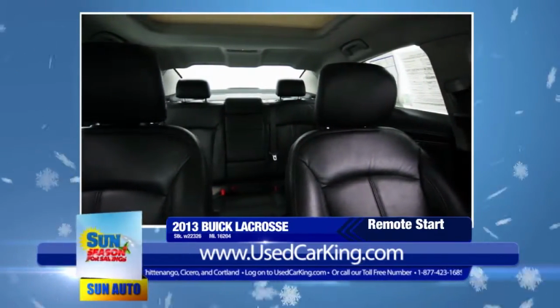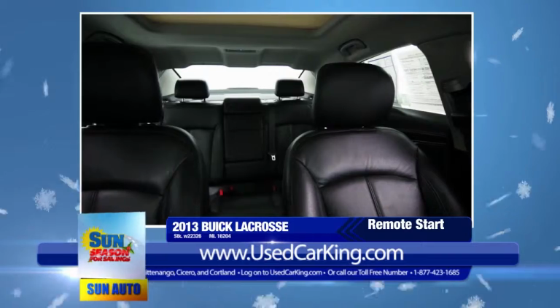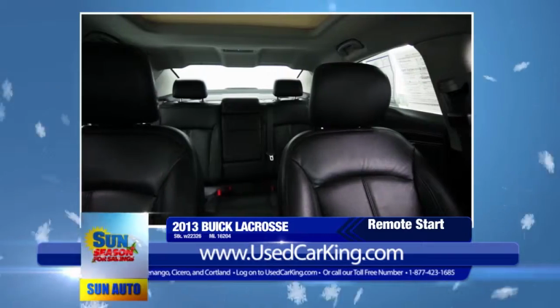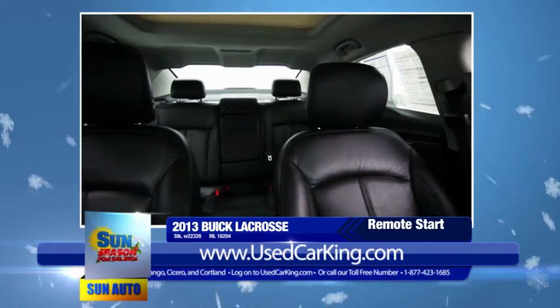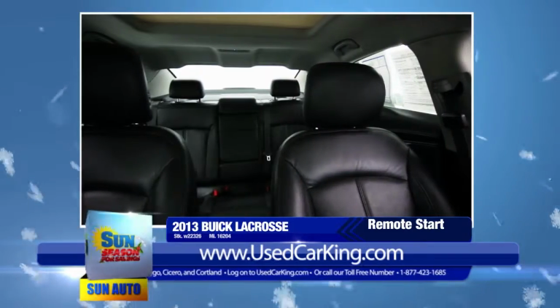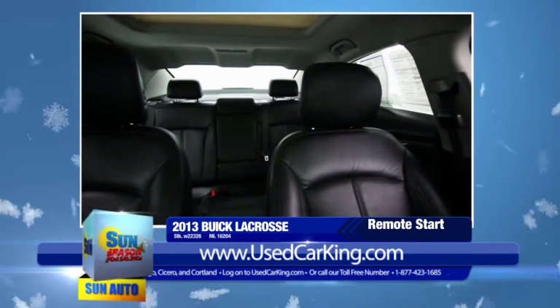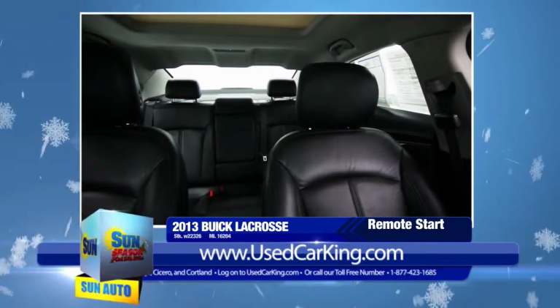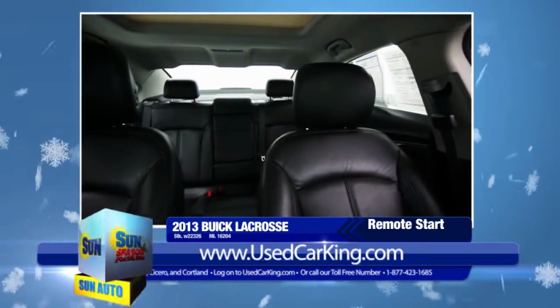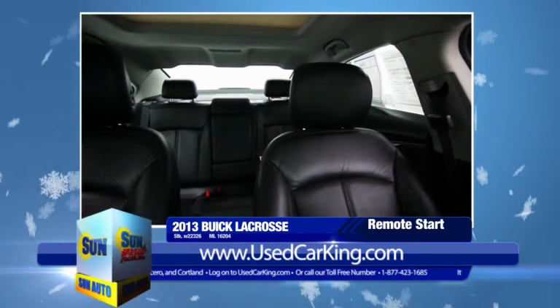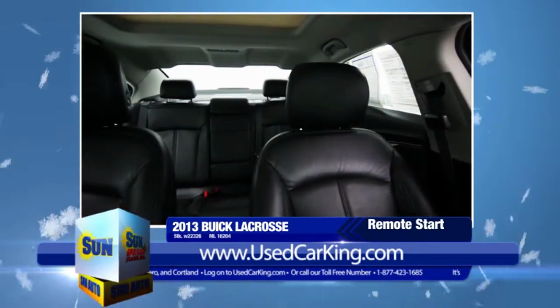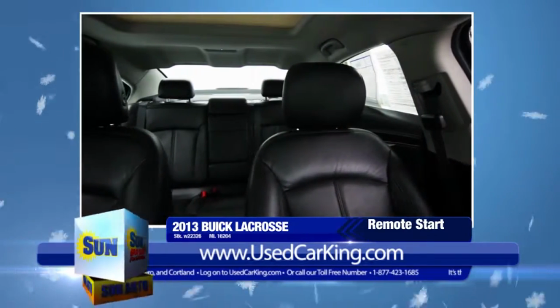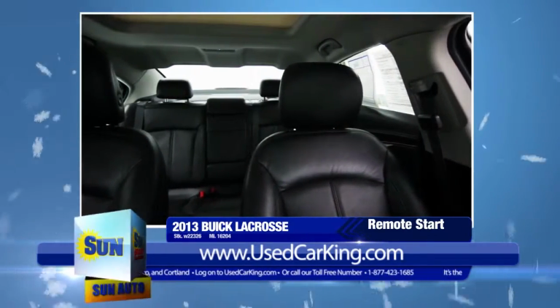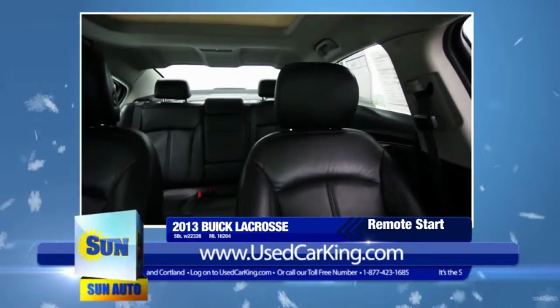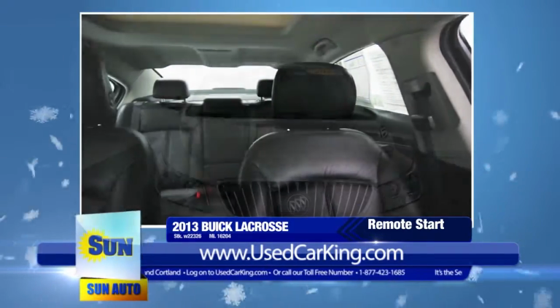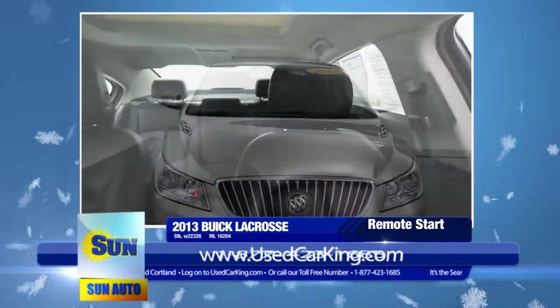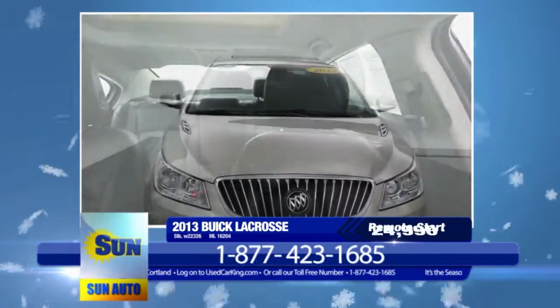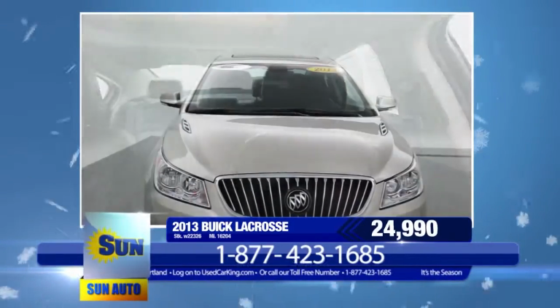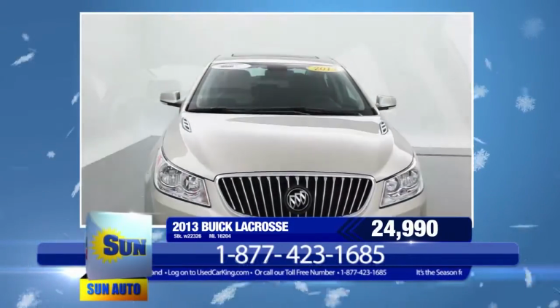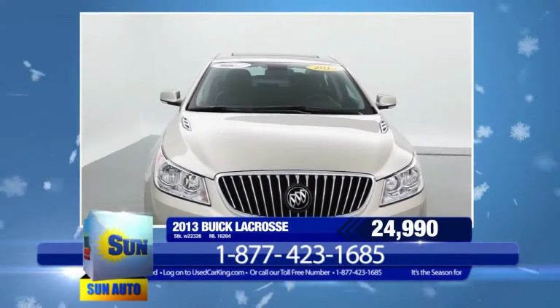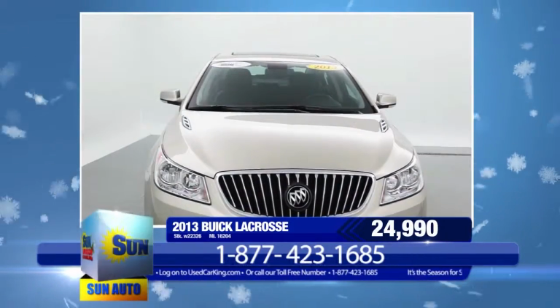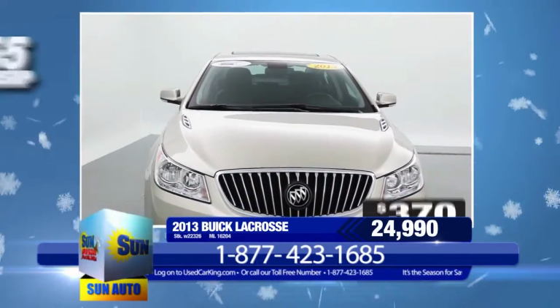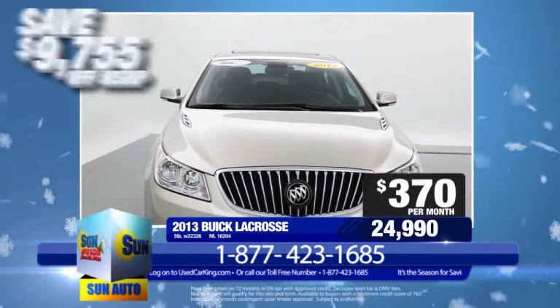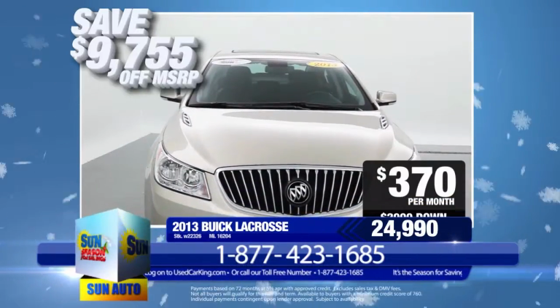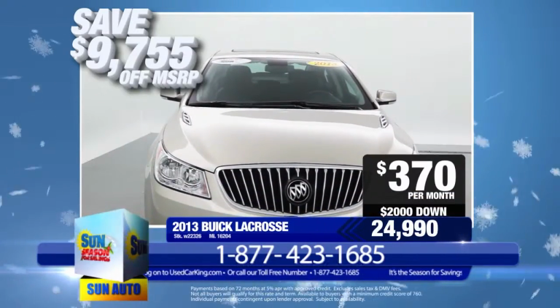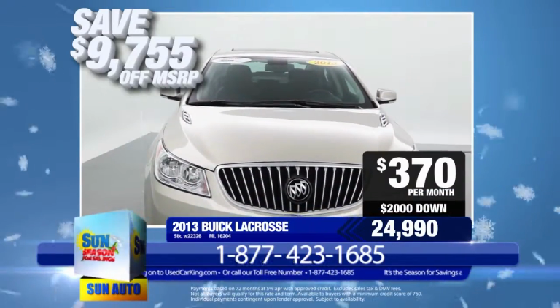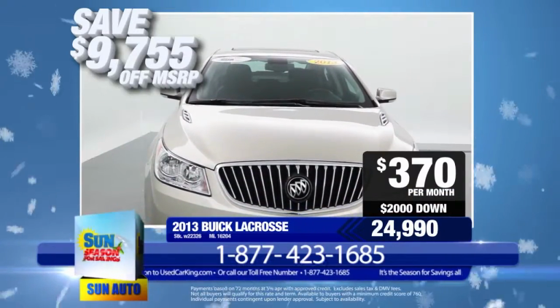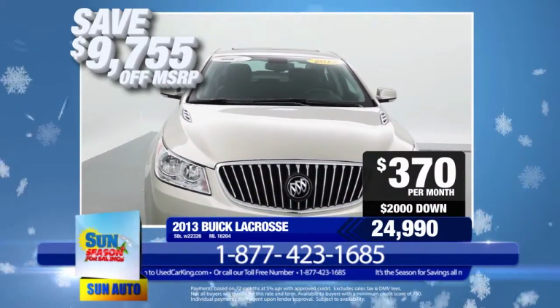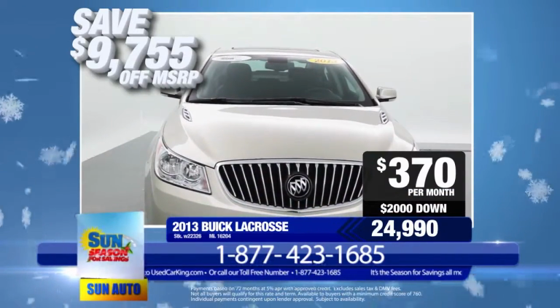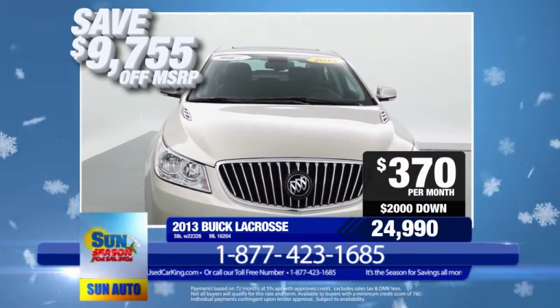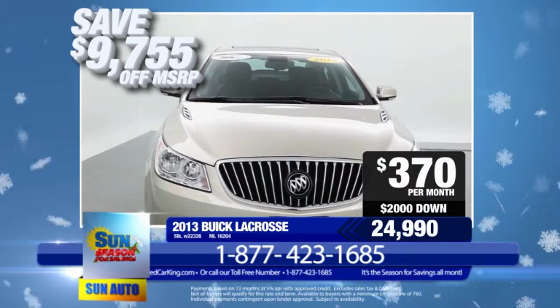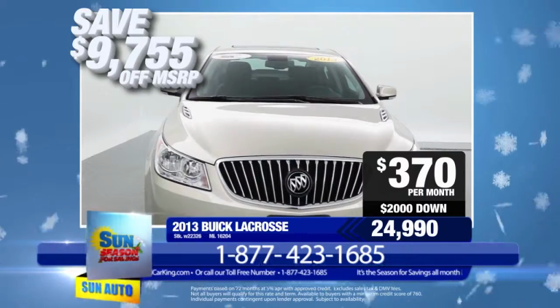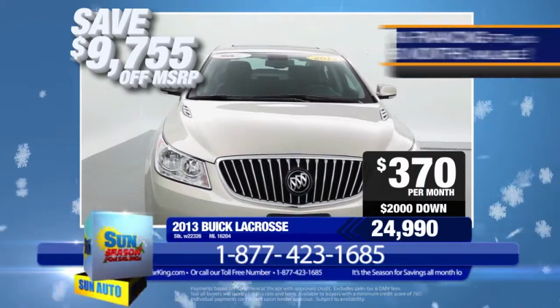Purchase this vehicle now from Sun and you'll pay just $24,990. That's over $10,000 less than new.